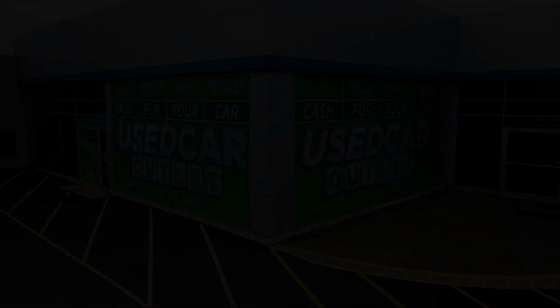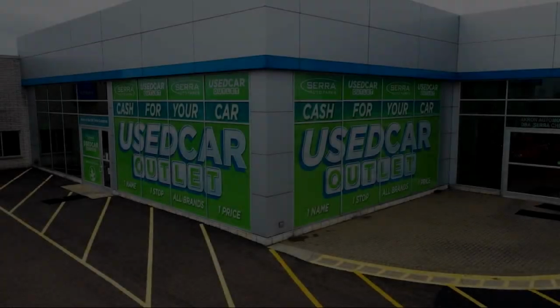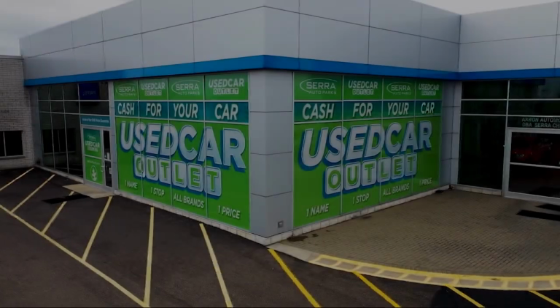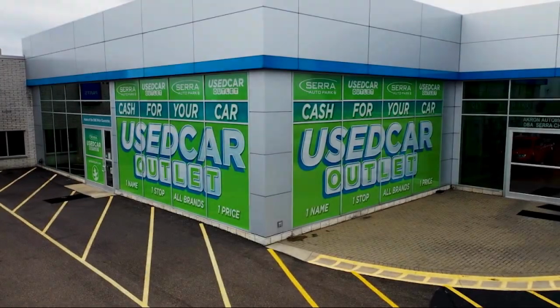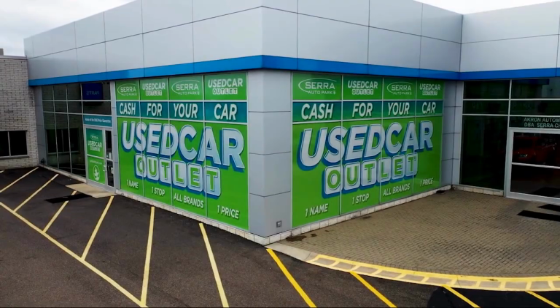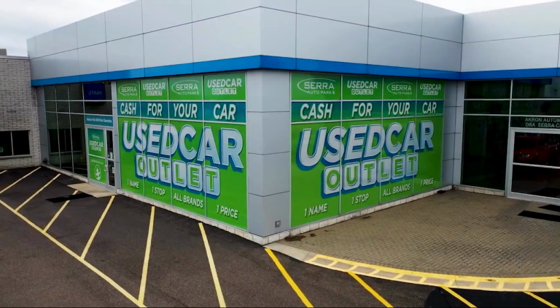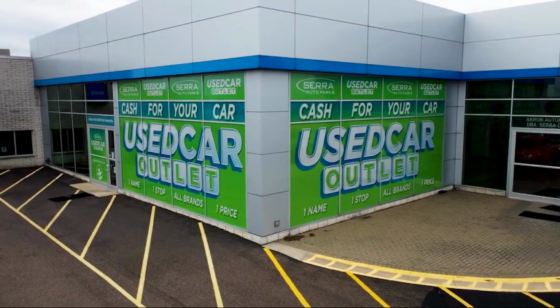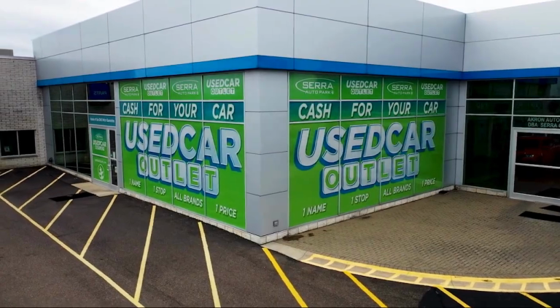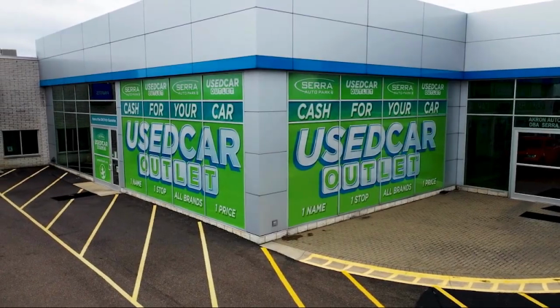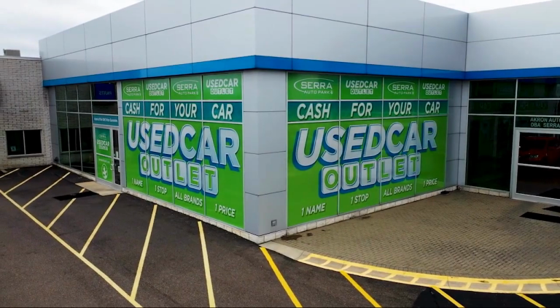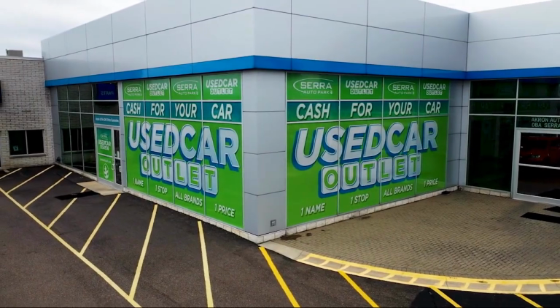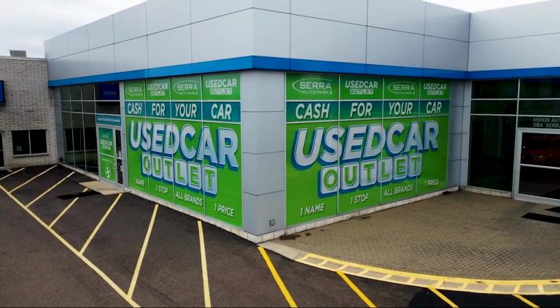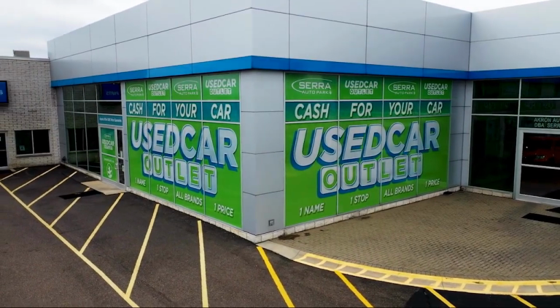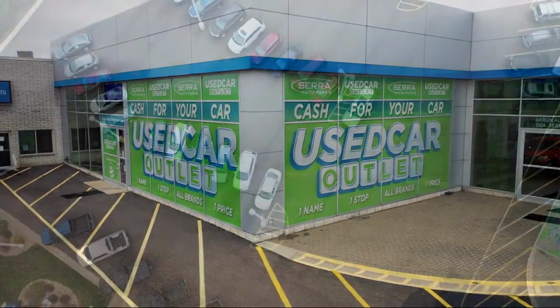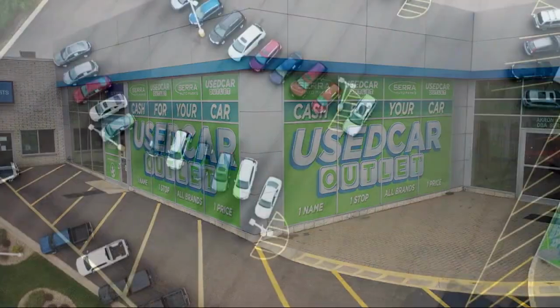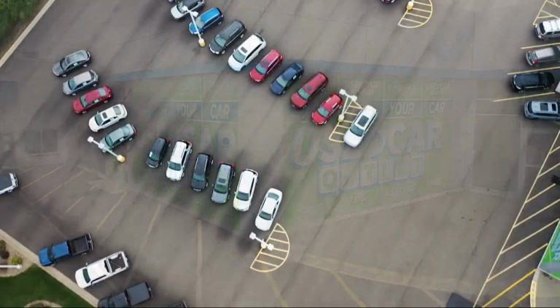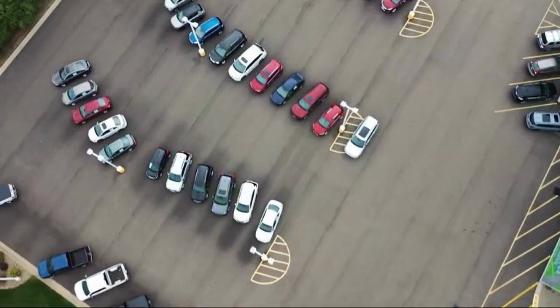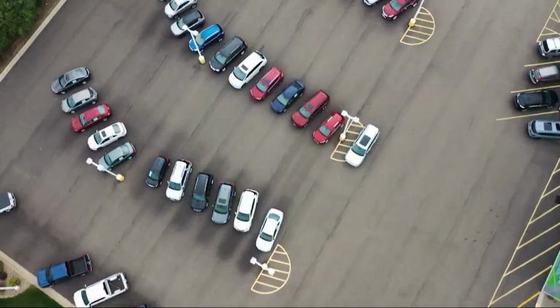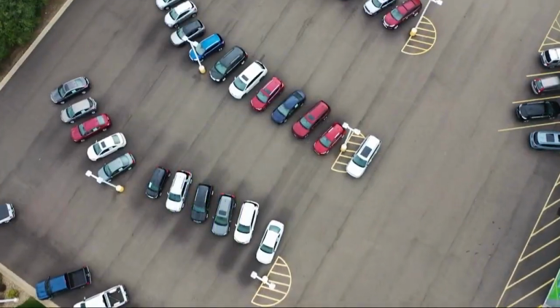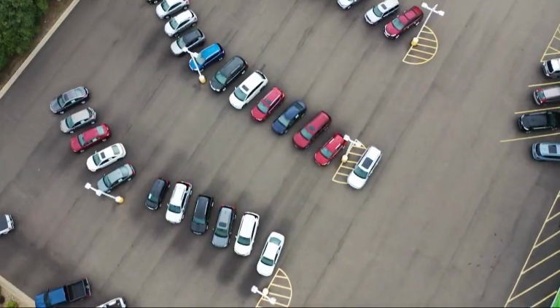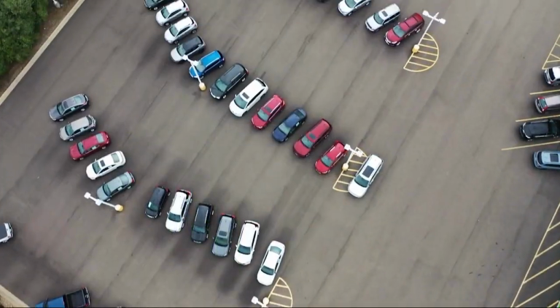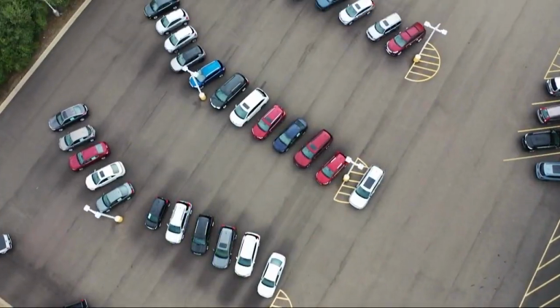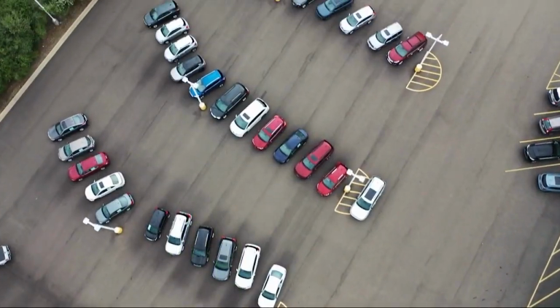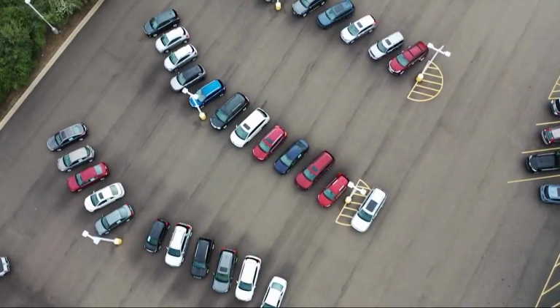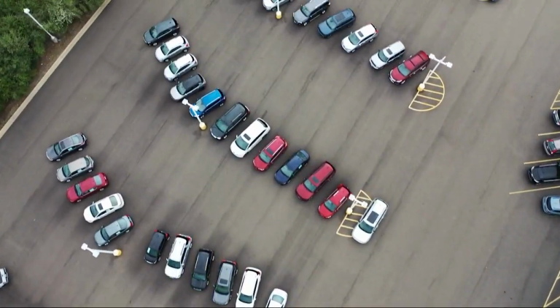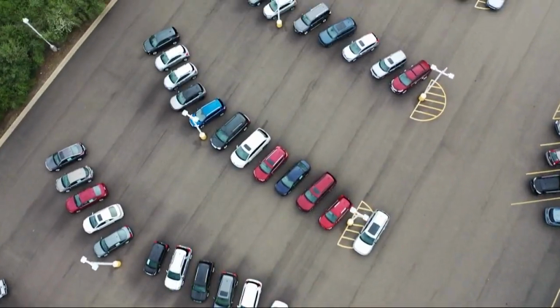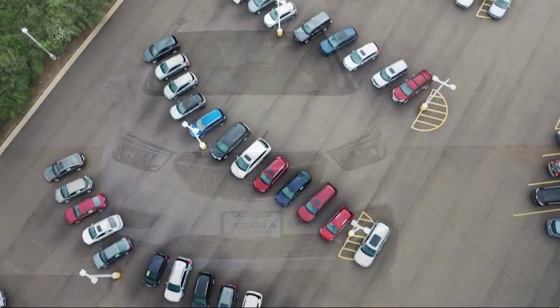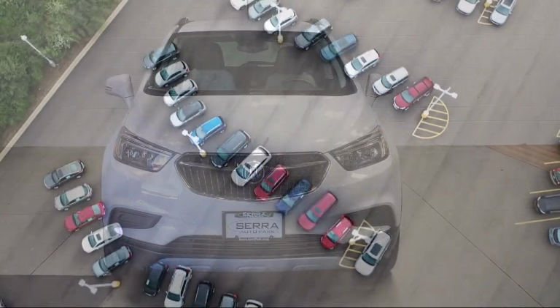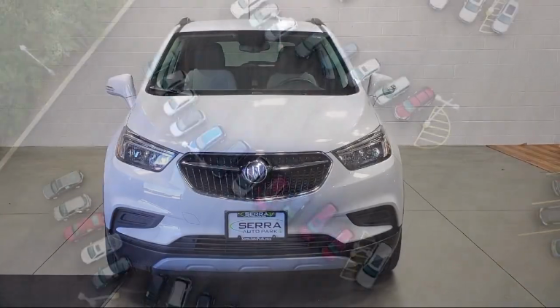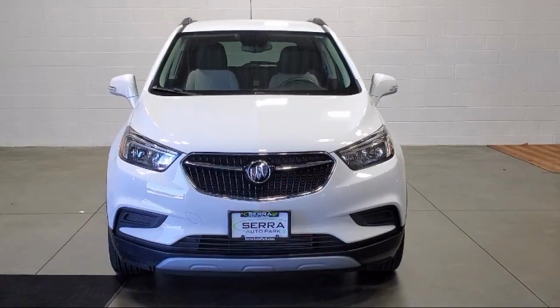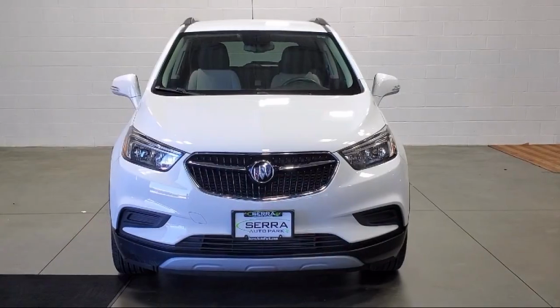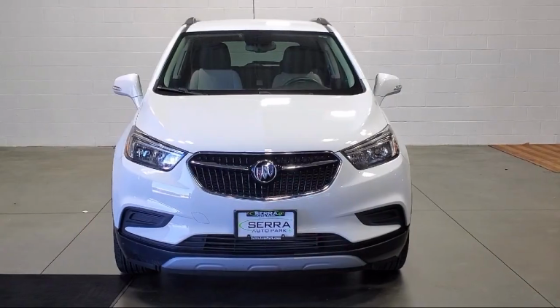Welcome to Sarah Auto Park, and here's a look at one of our great vehicles for sale.